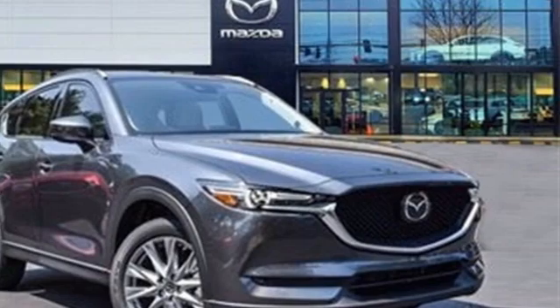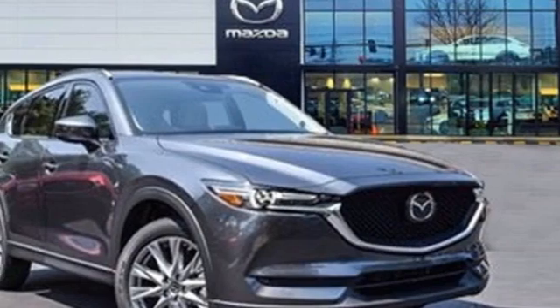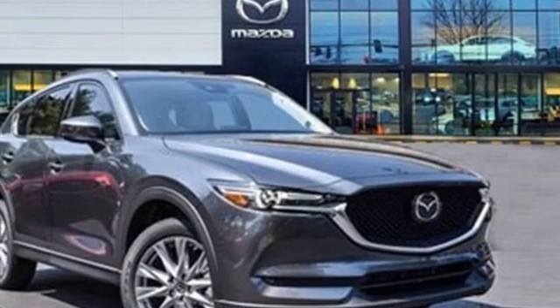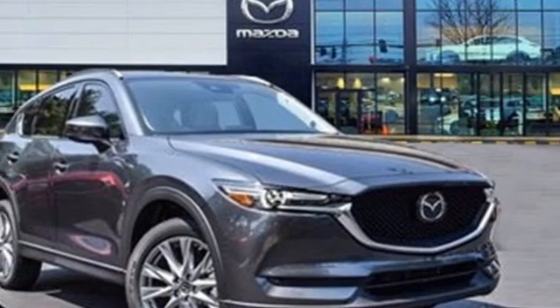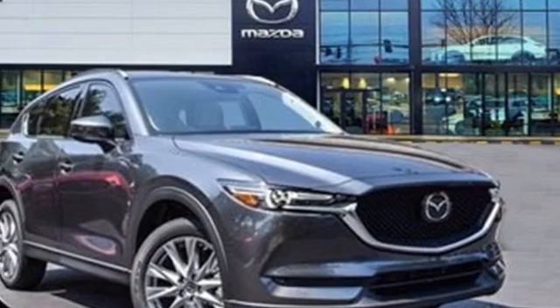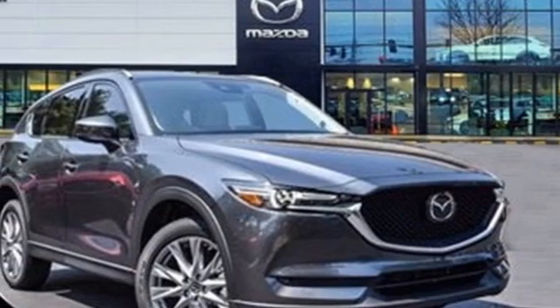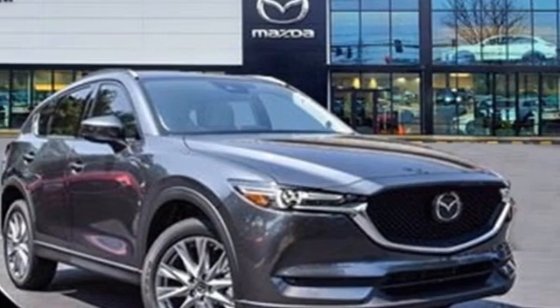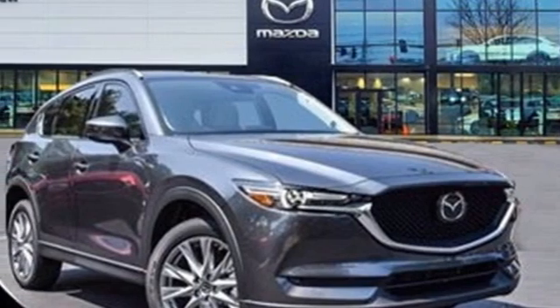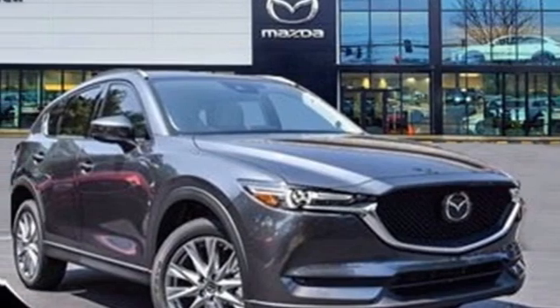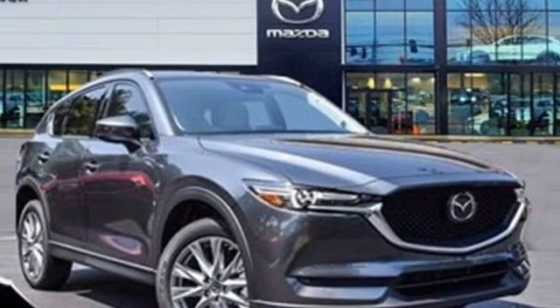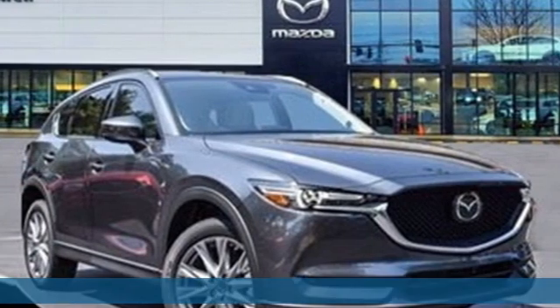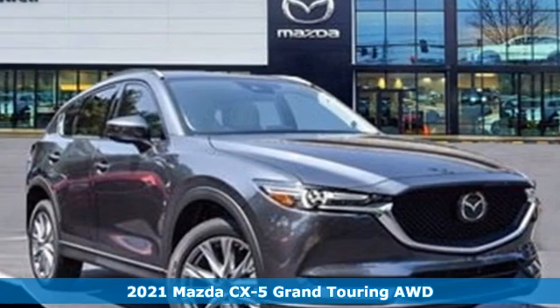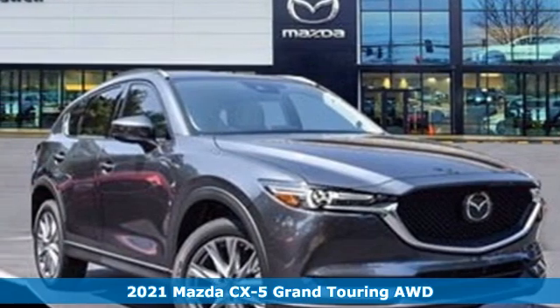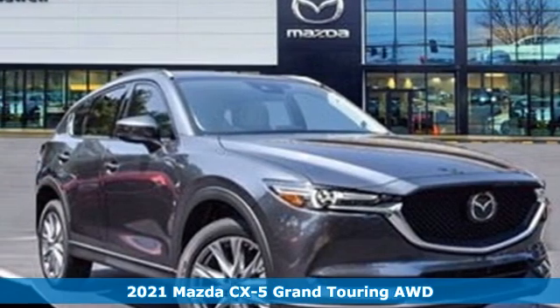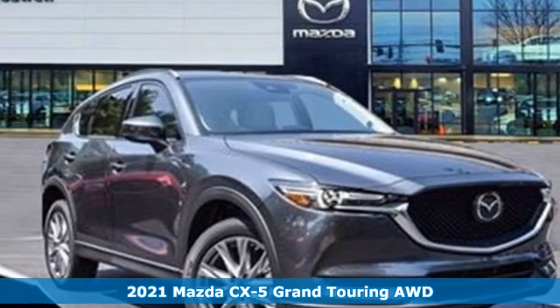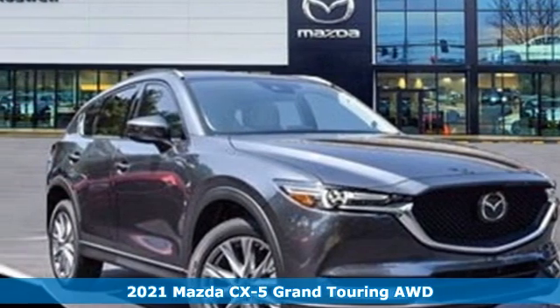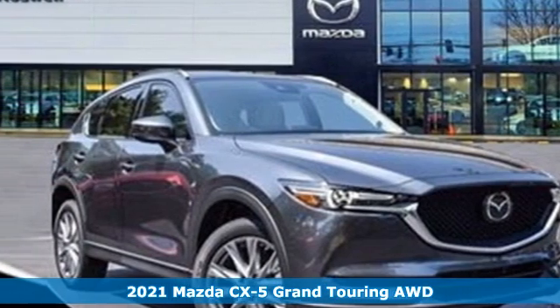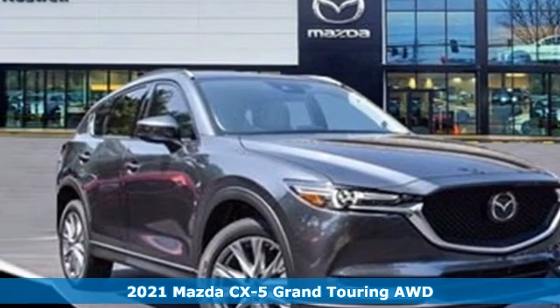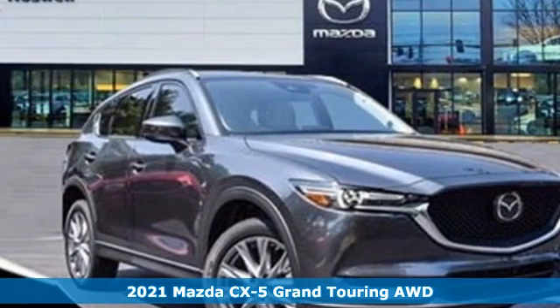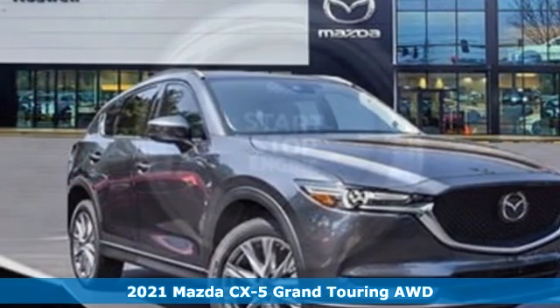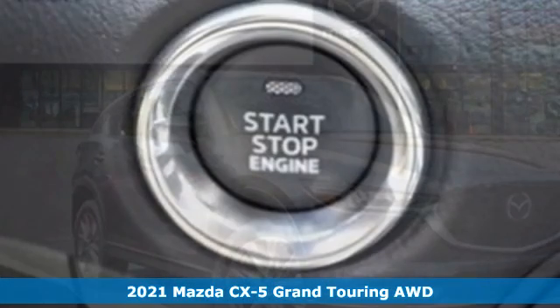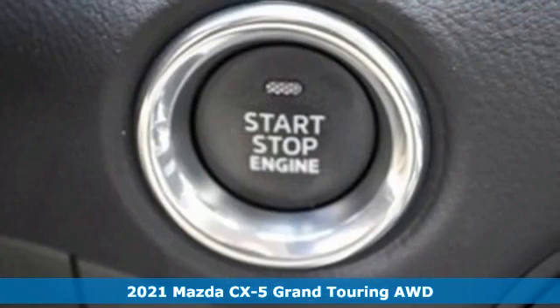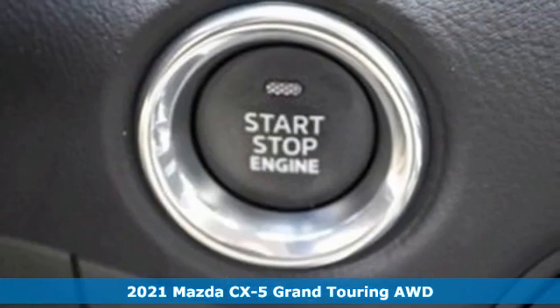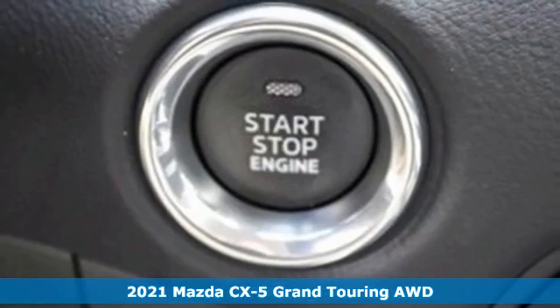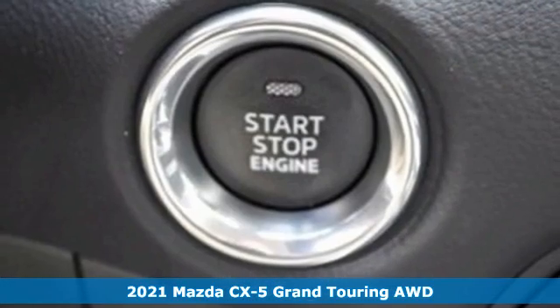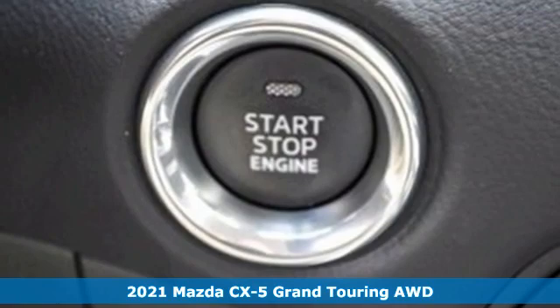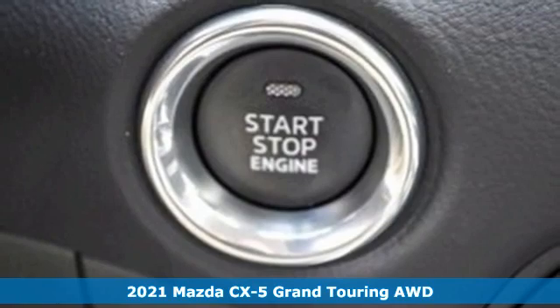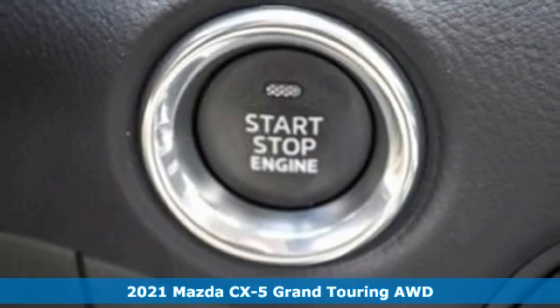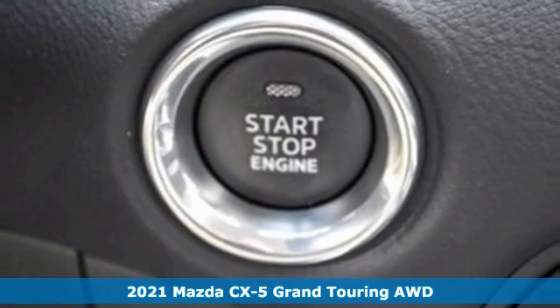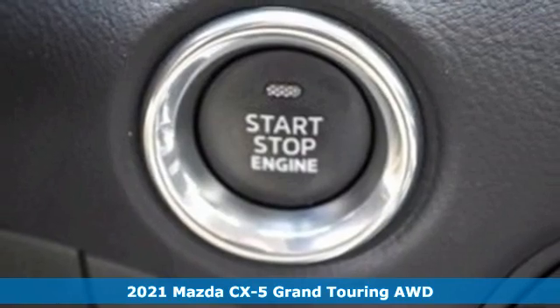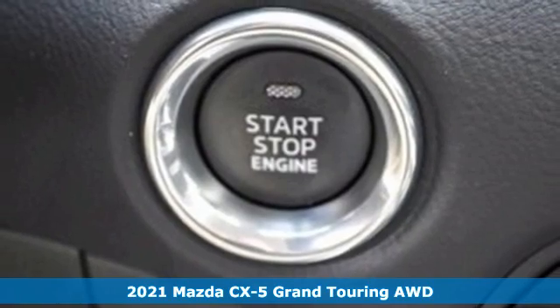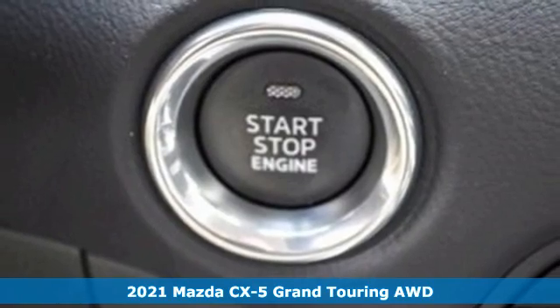It's a new 2021 Mazda CX-5. For all the things that drive you, there's Mazda.